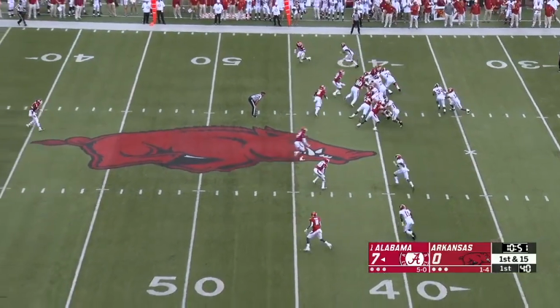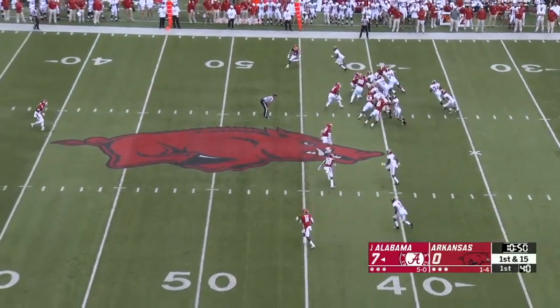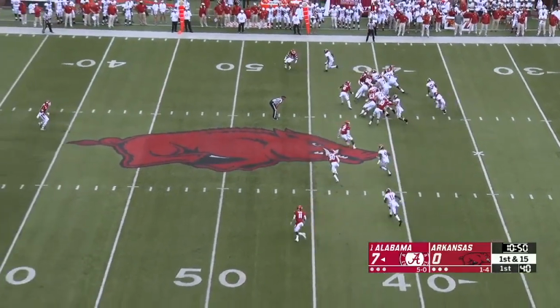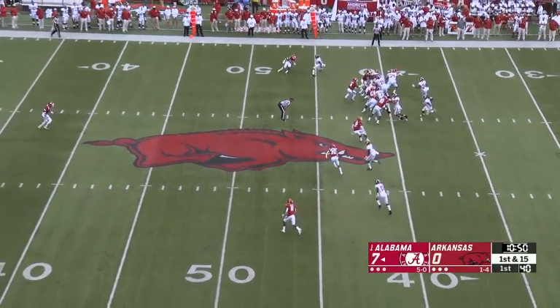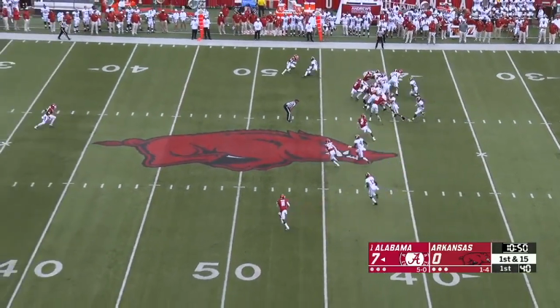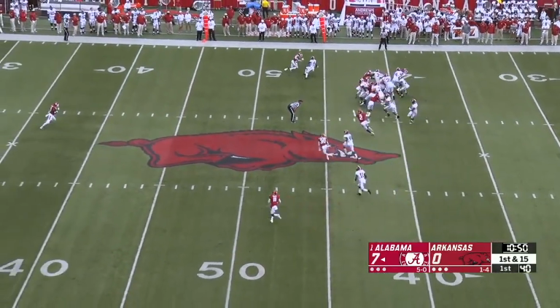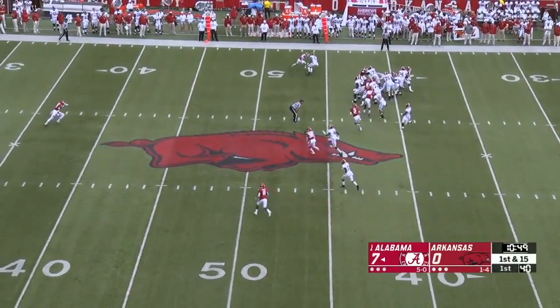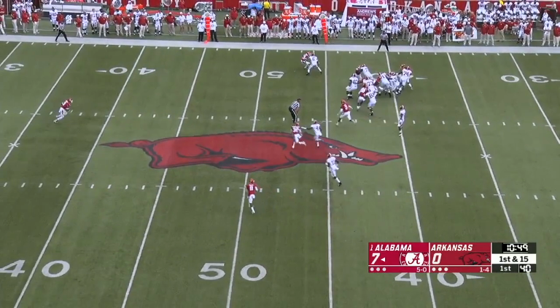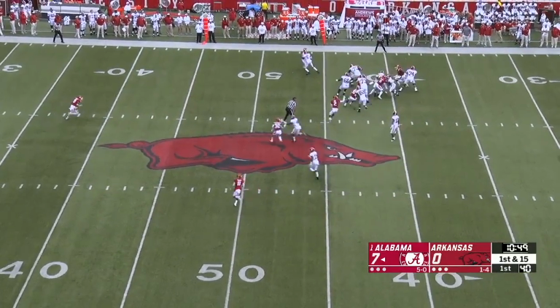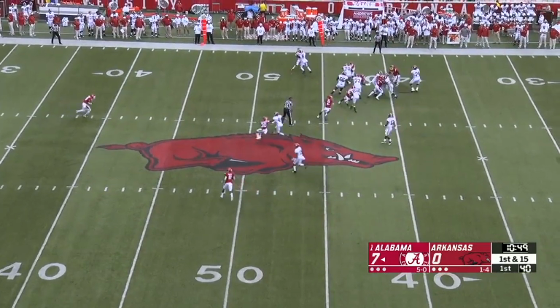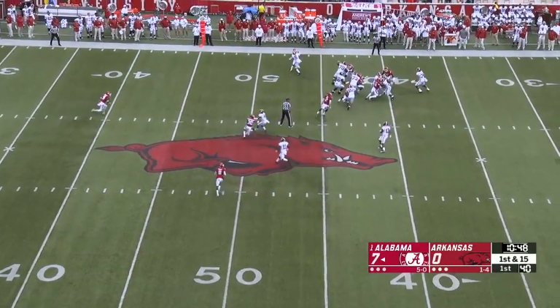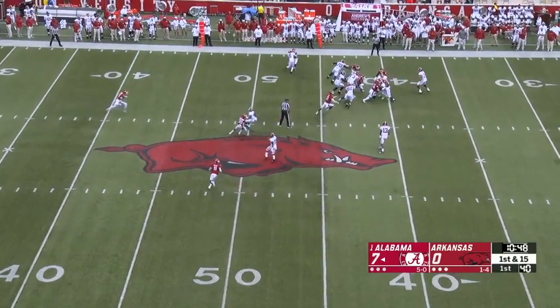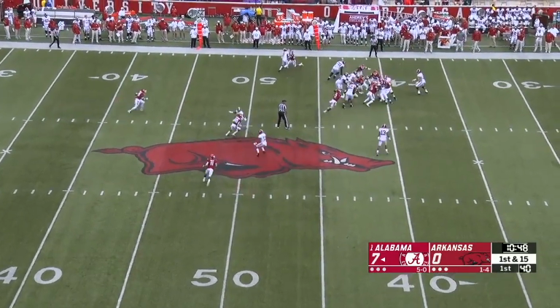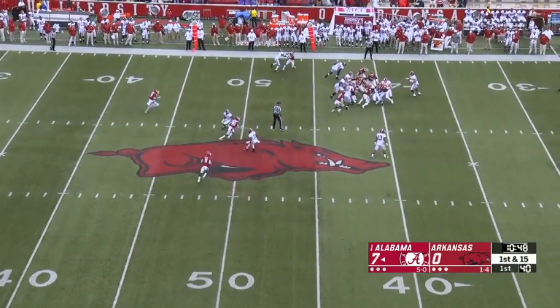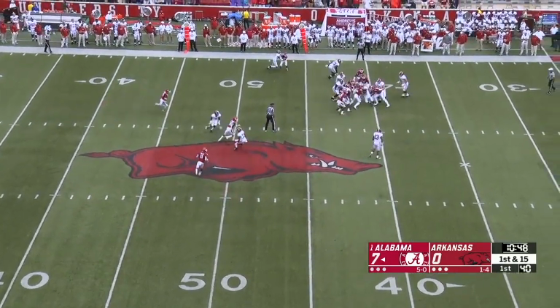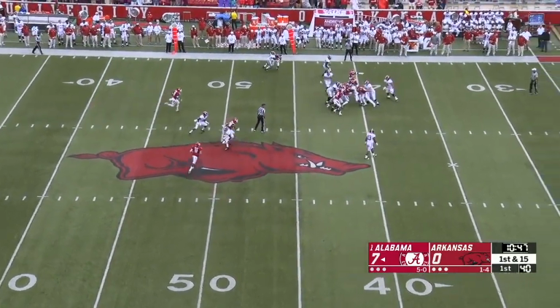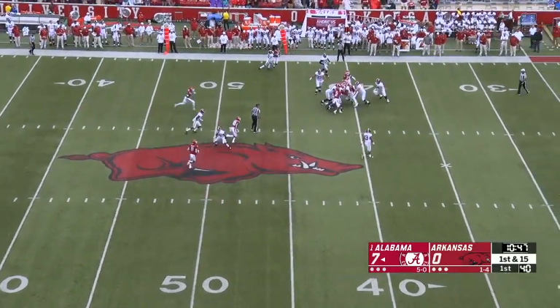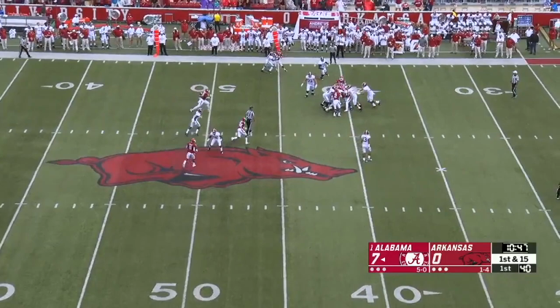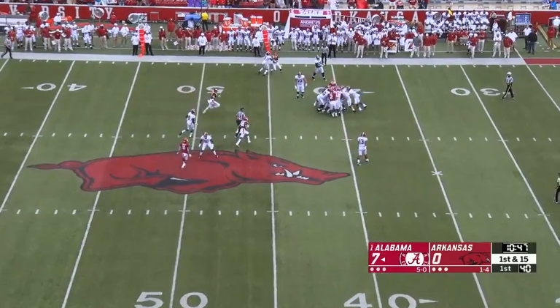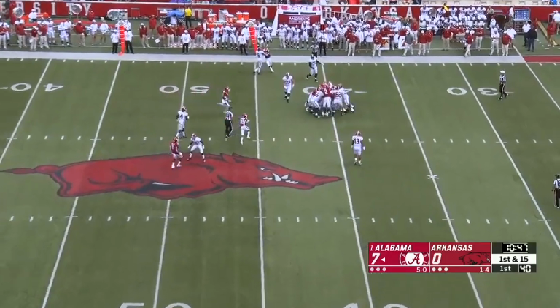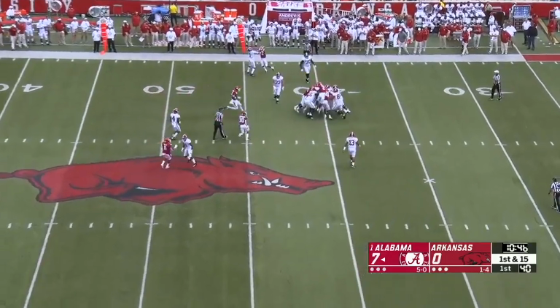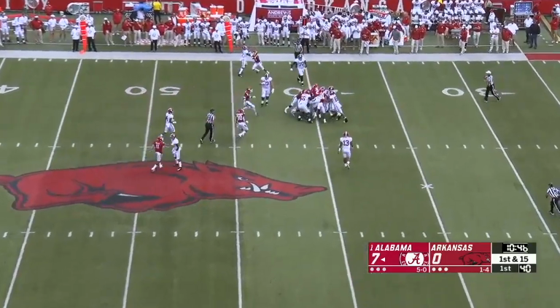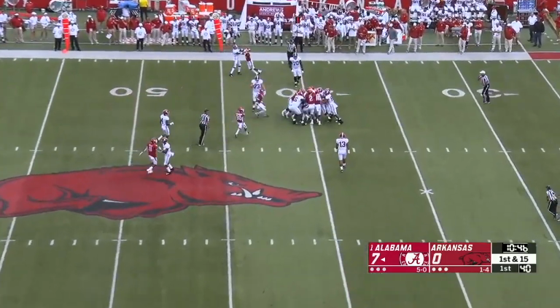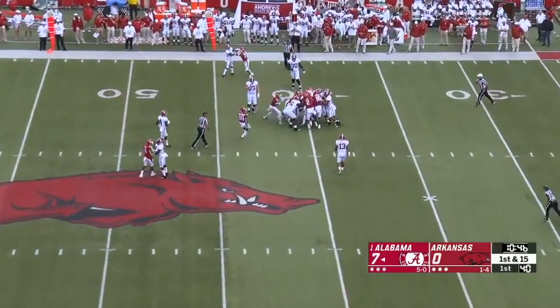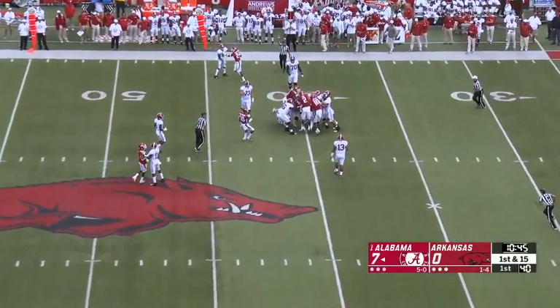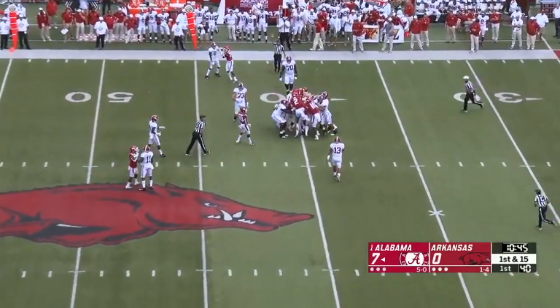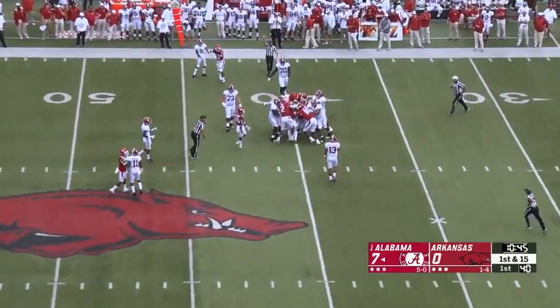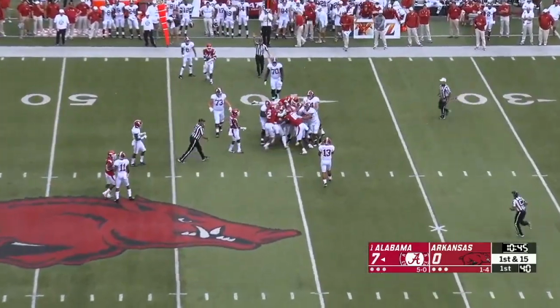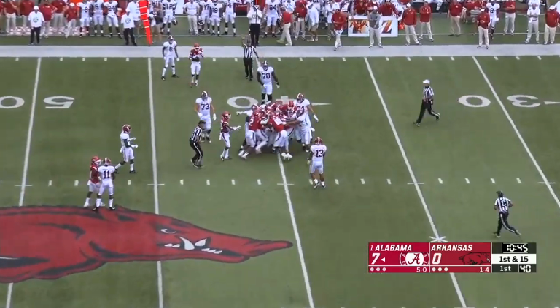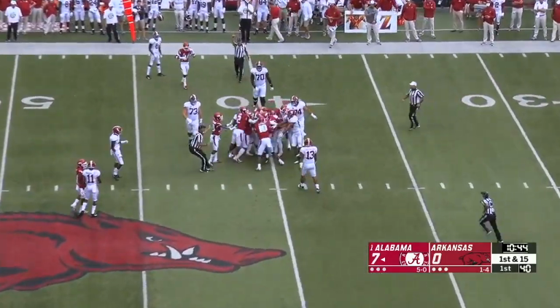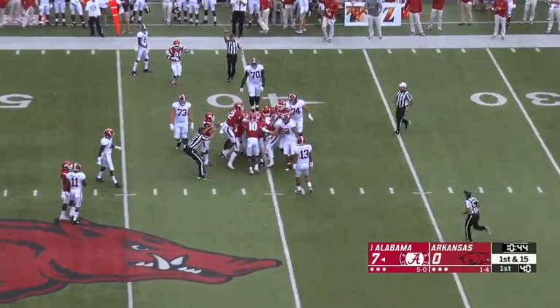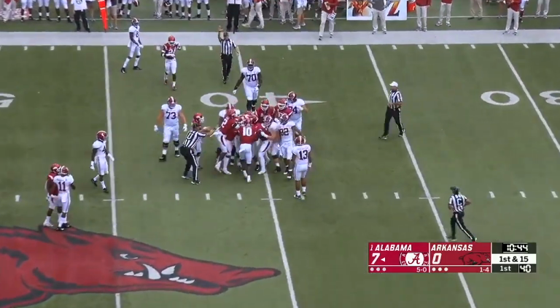First quarter, four minutes gone by. Damian Harris gets the call here on first and 15 and he has been stood up at the line of scrimmage.